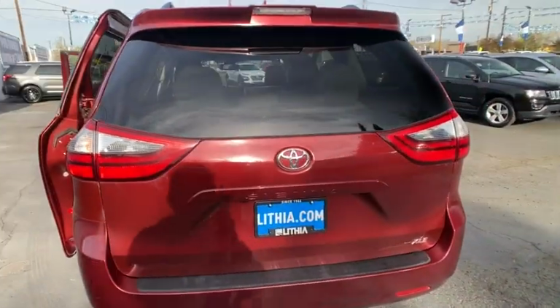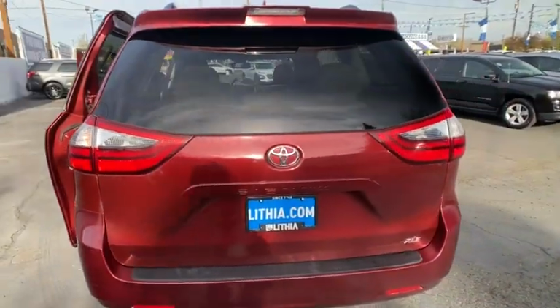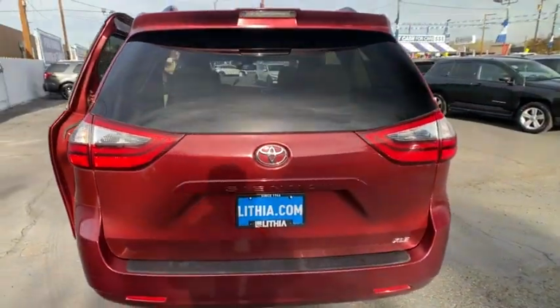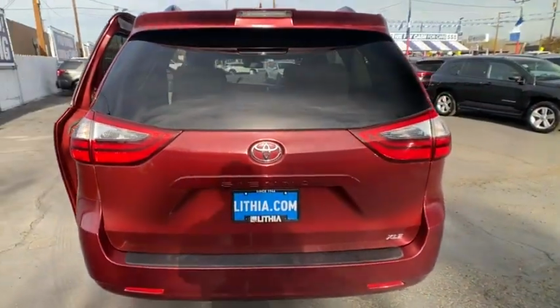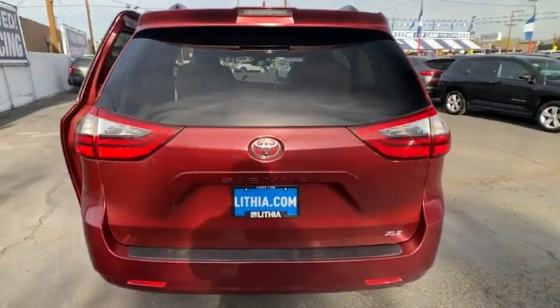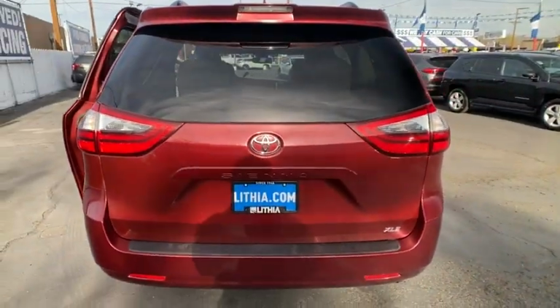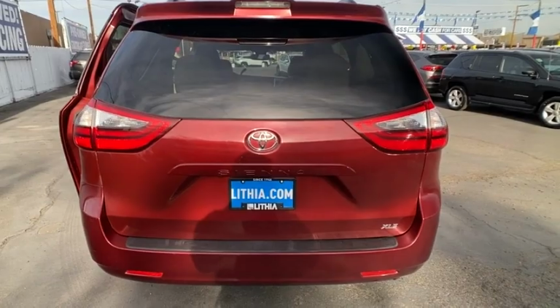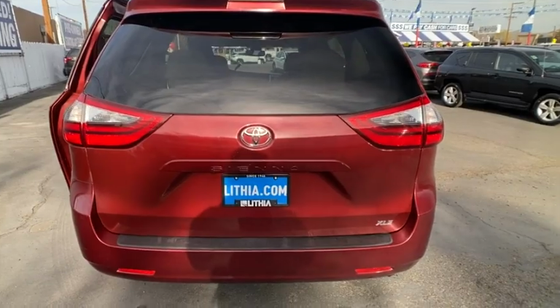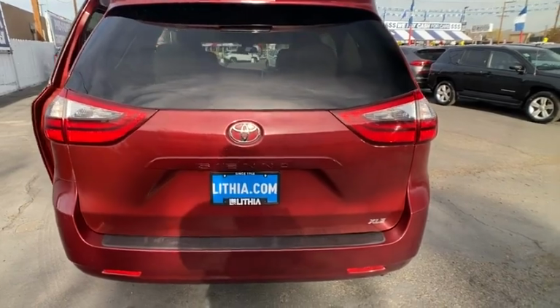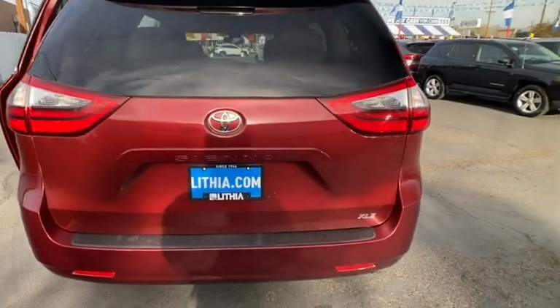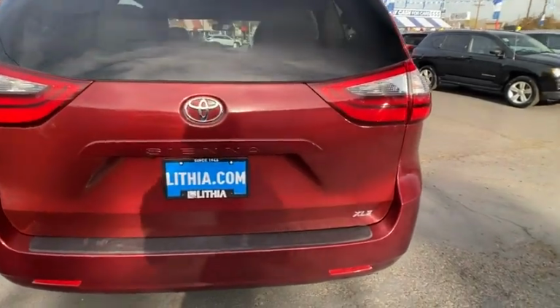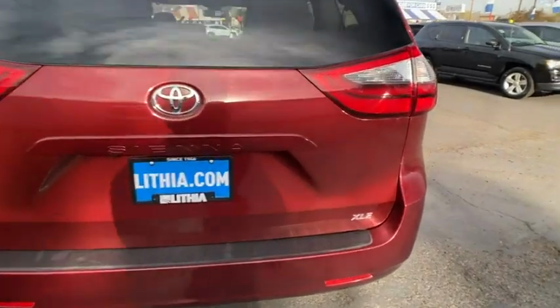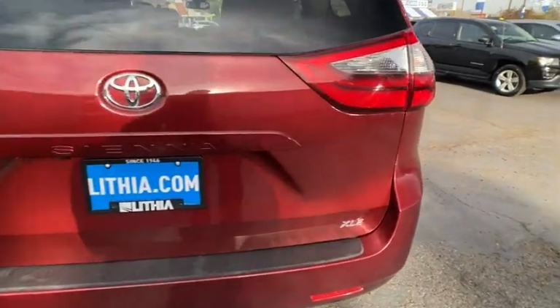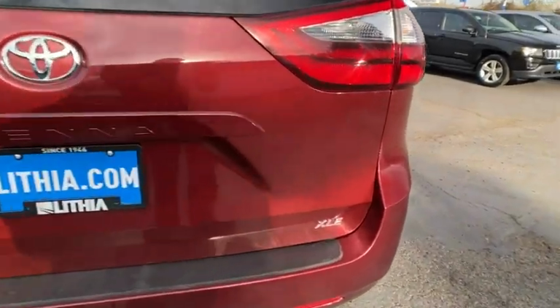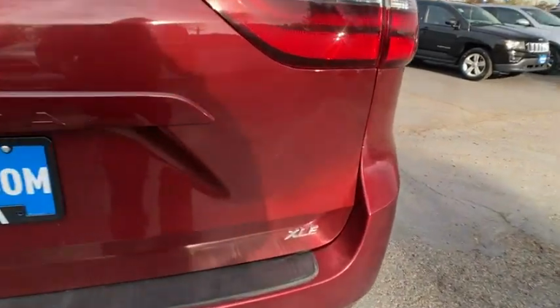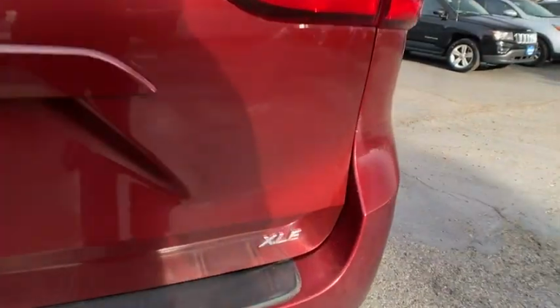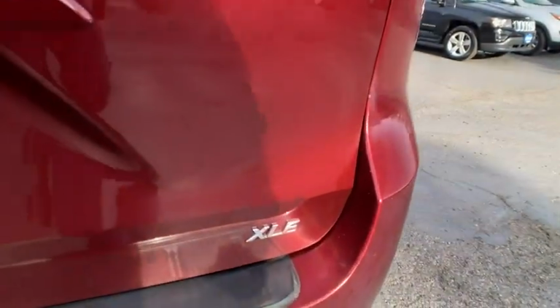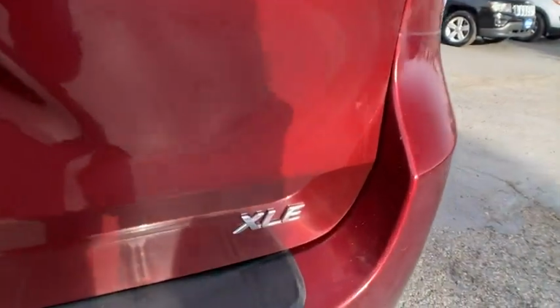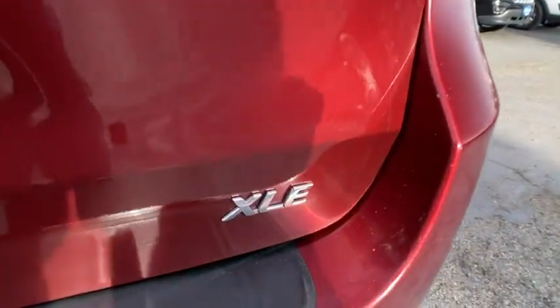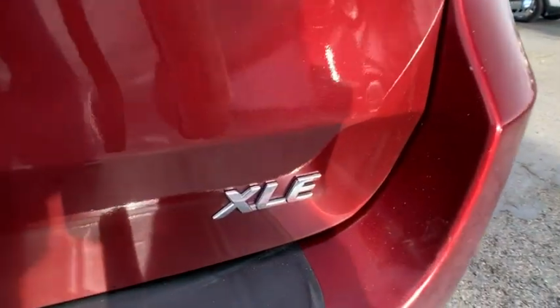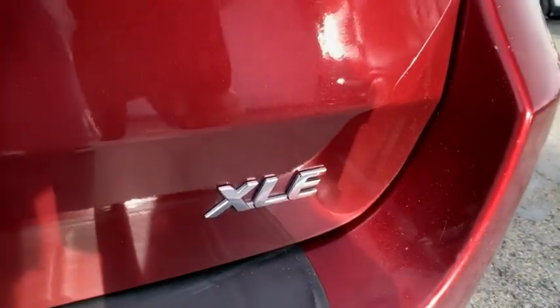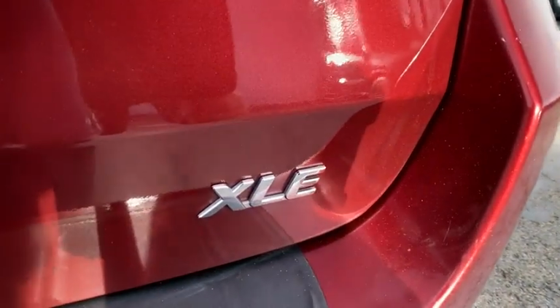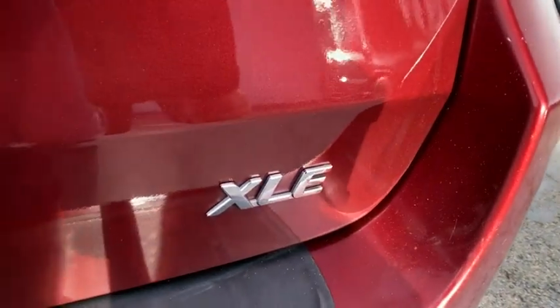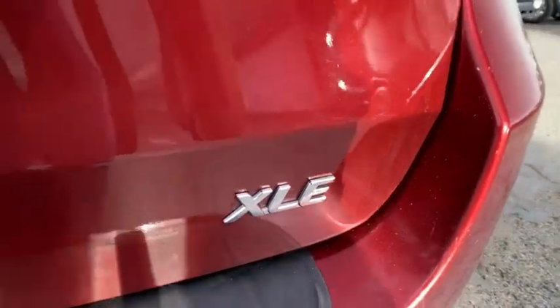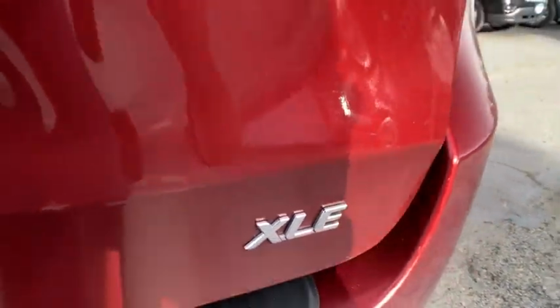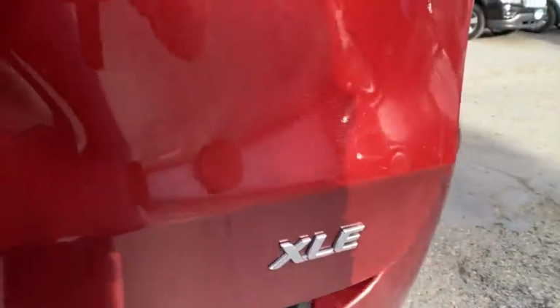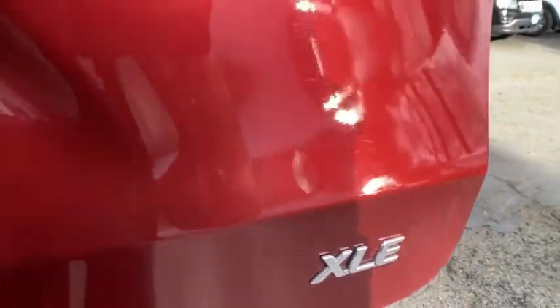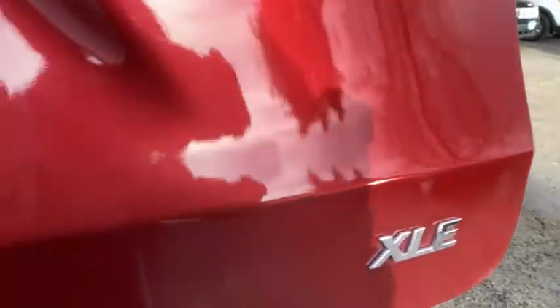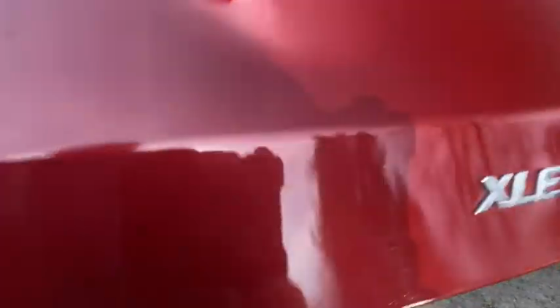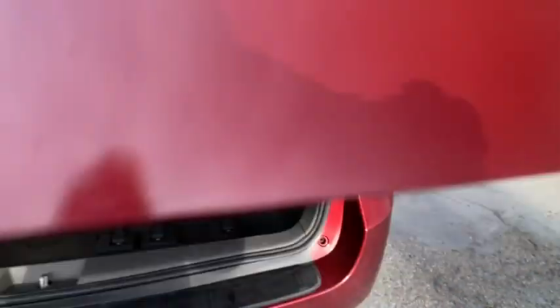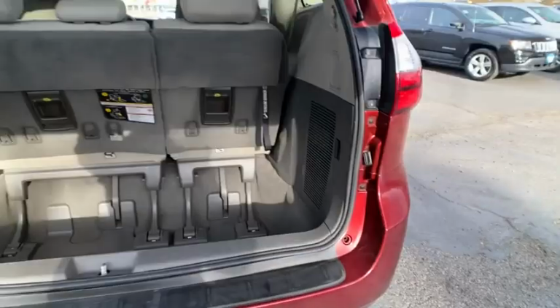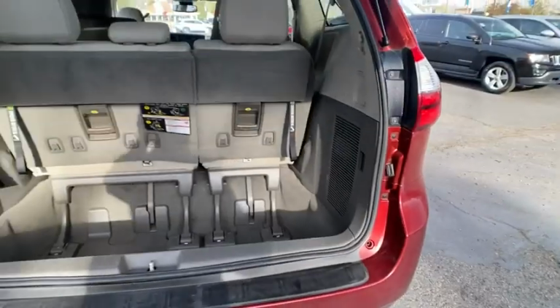Auto-off headlights, universal garage door opener, front-wheel drive. Come take a test drive today.